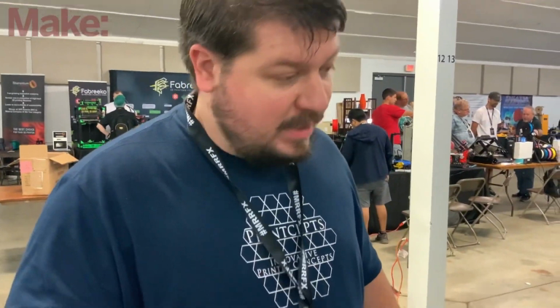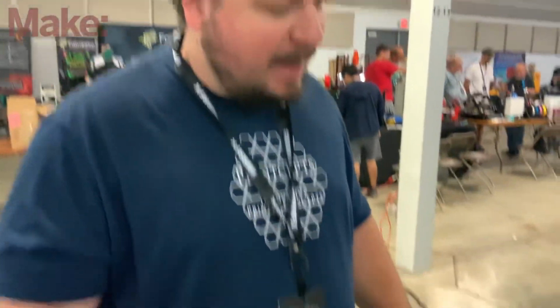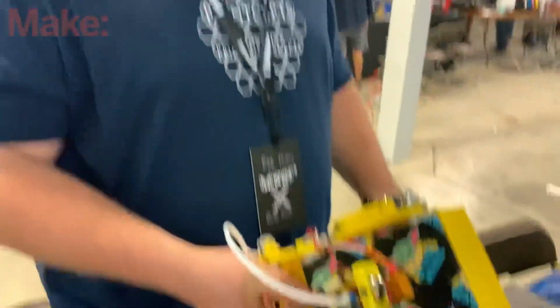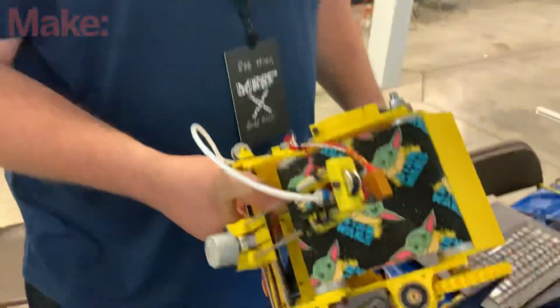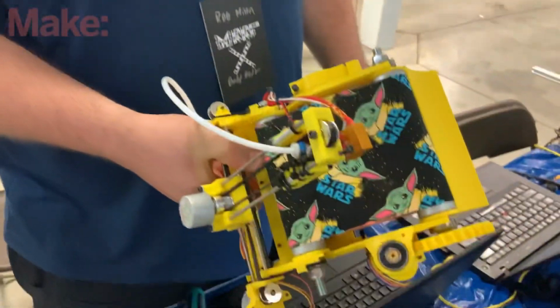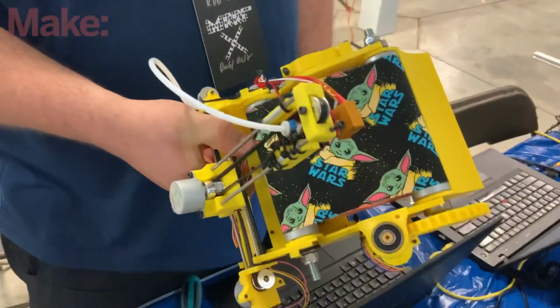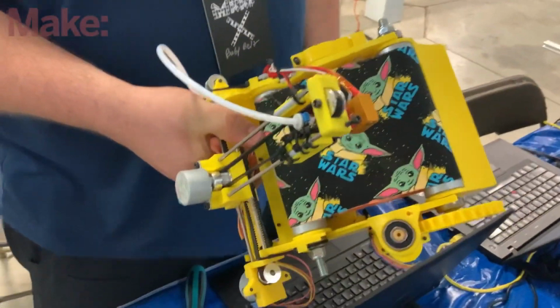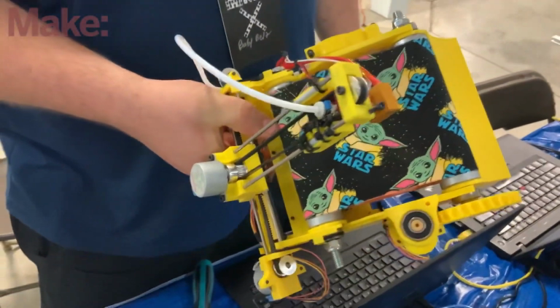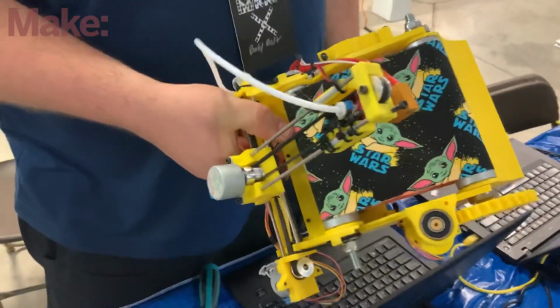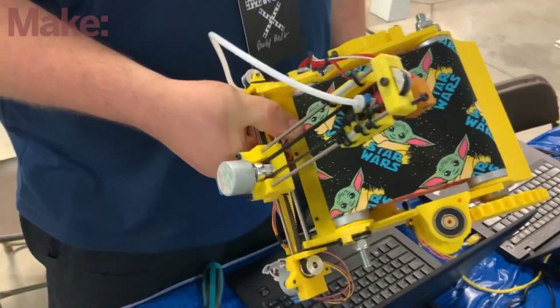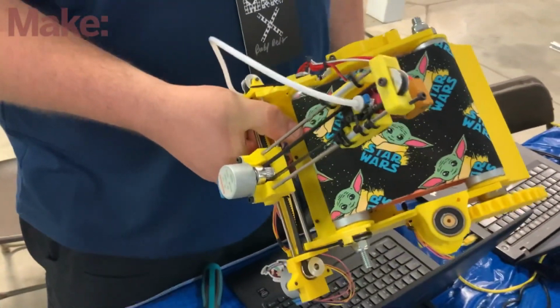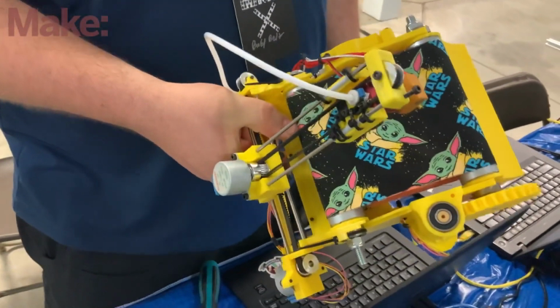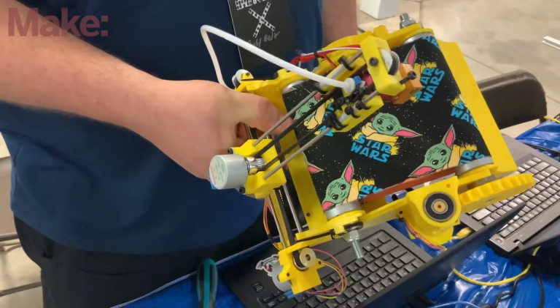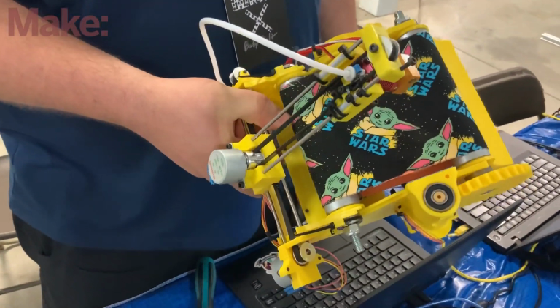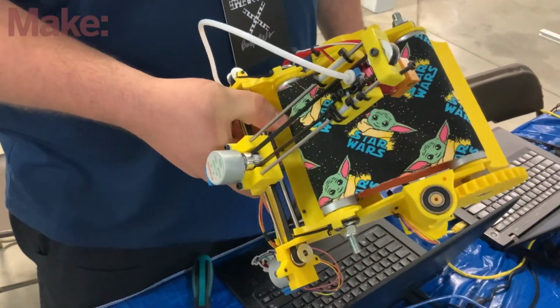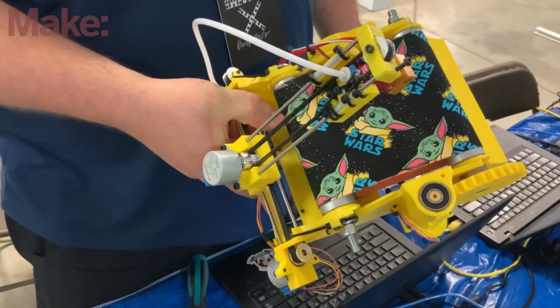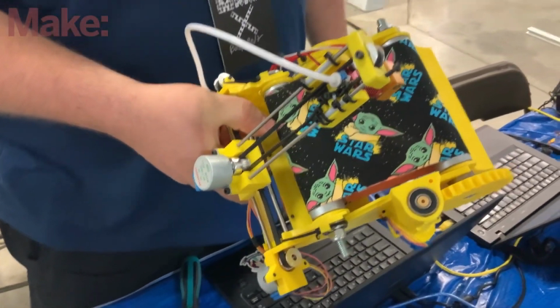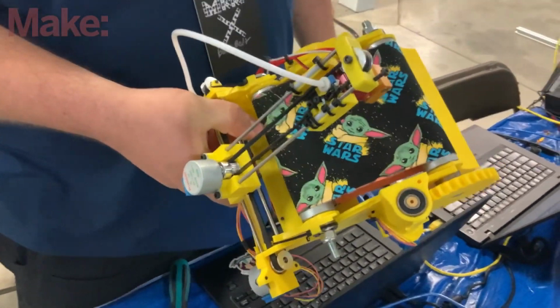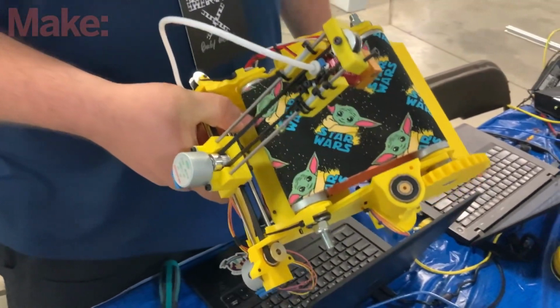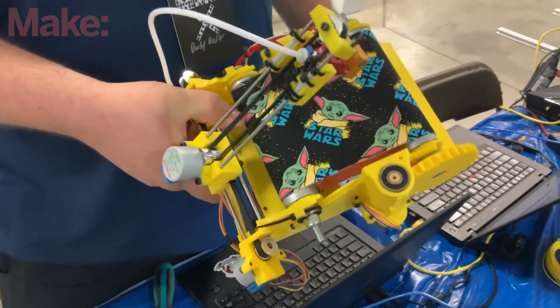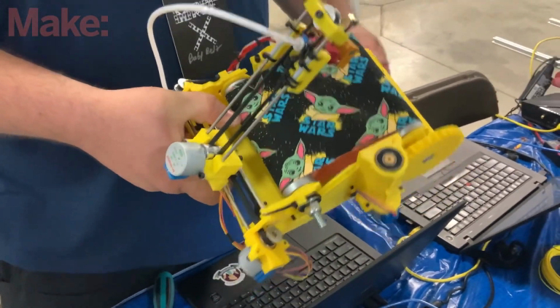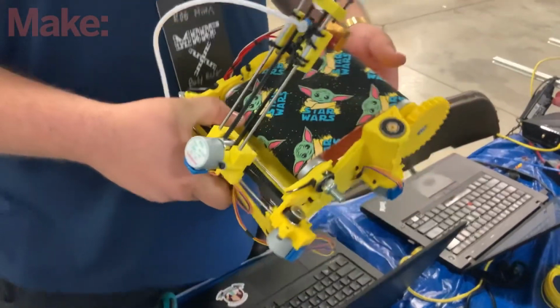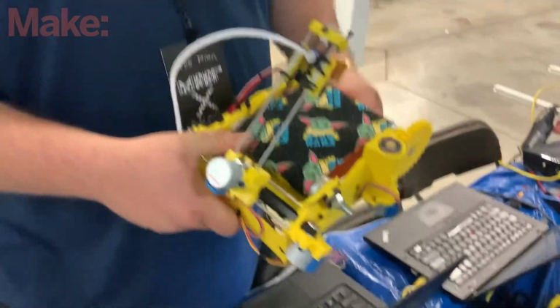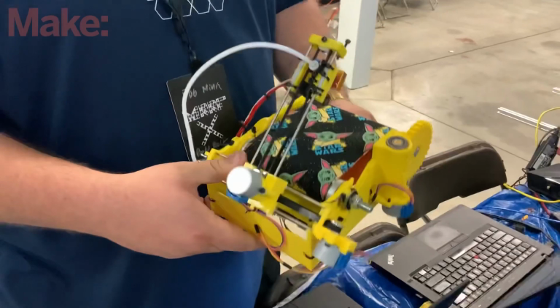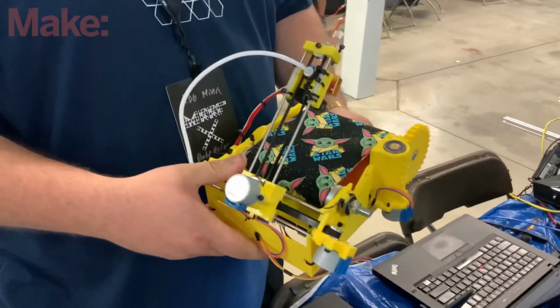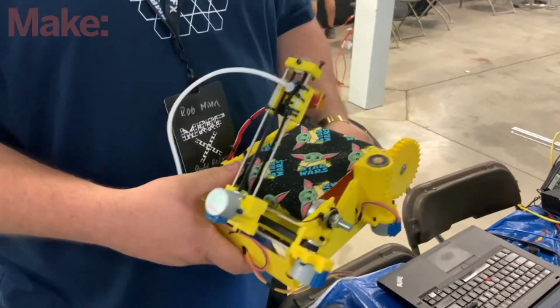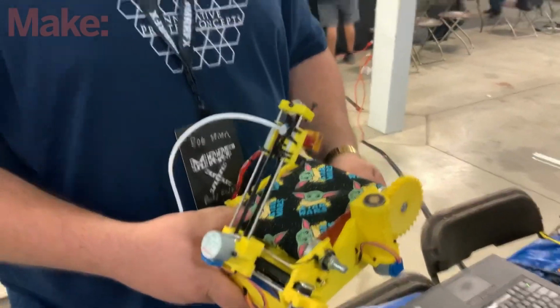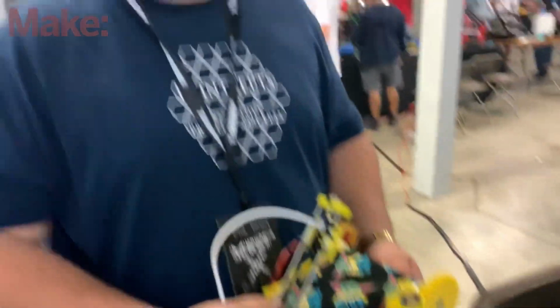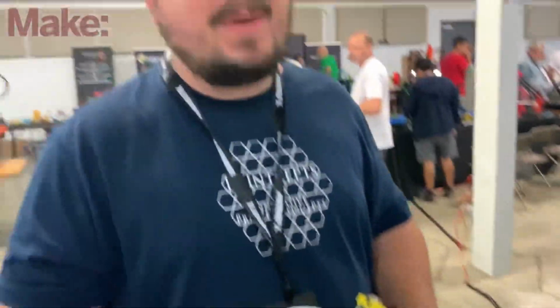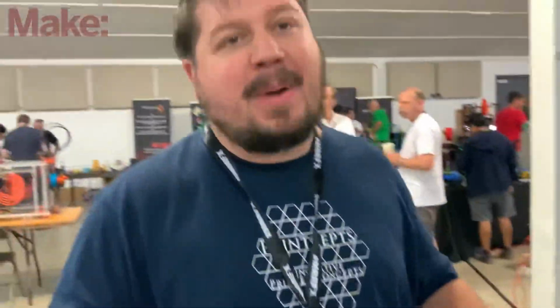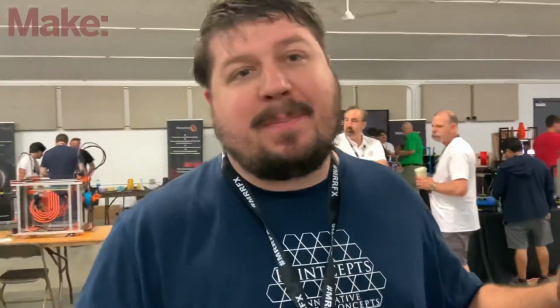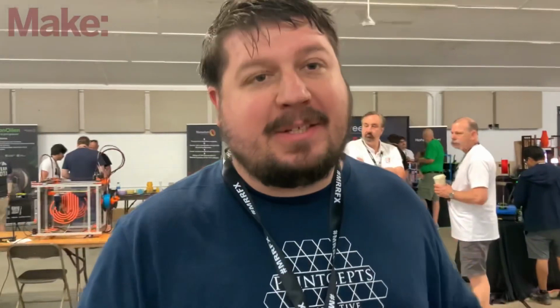And you're using stepper motors — so those are steppers, not just DC motors. Correct, they're gear-reduced stepper motors. They're about a buck apiece.